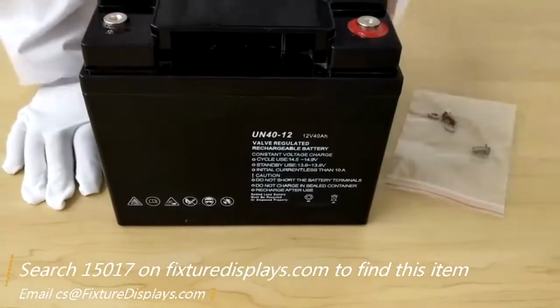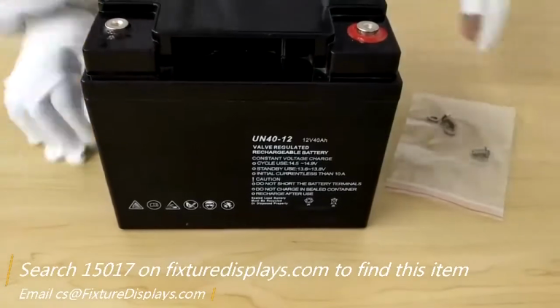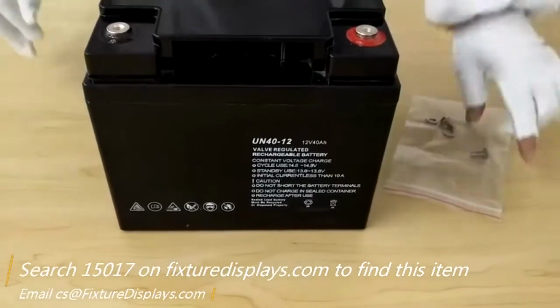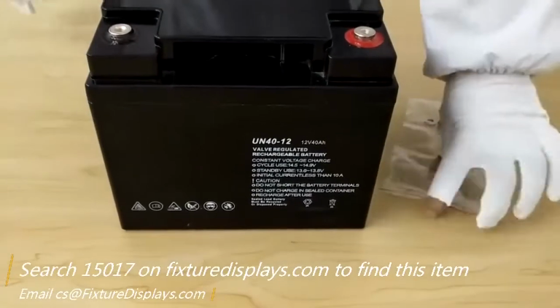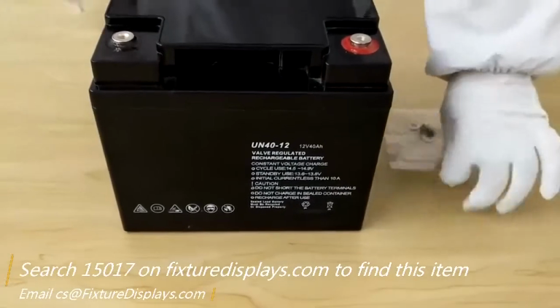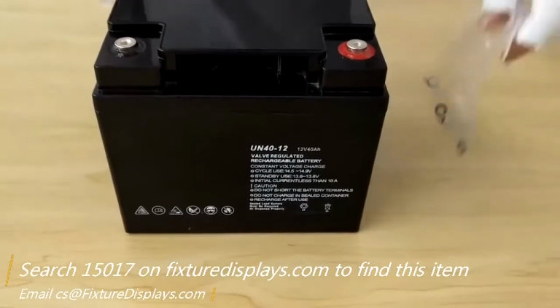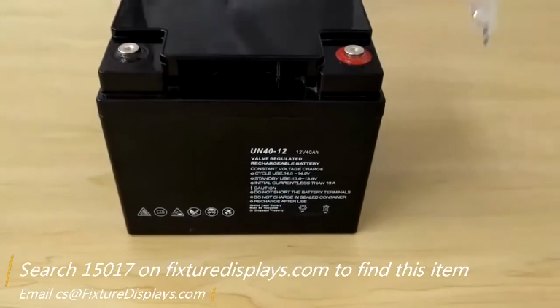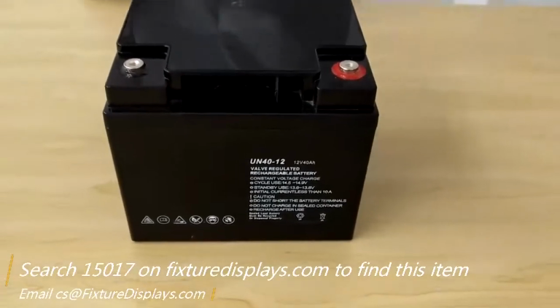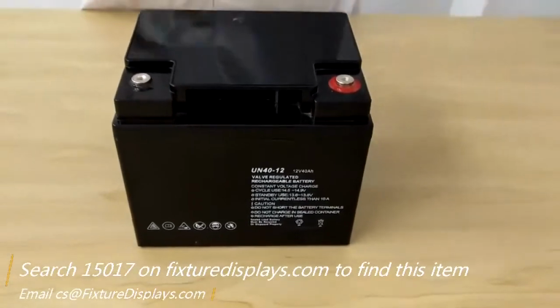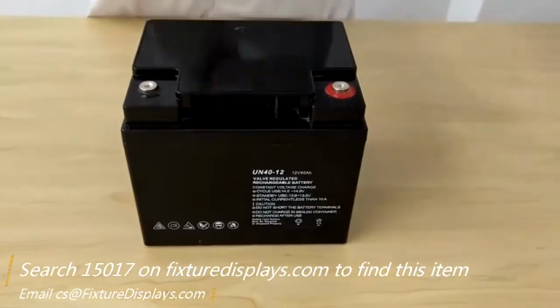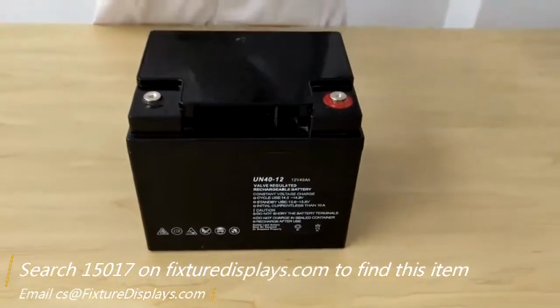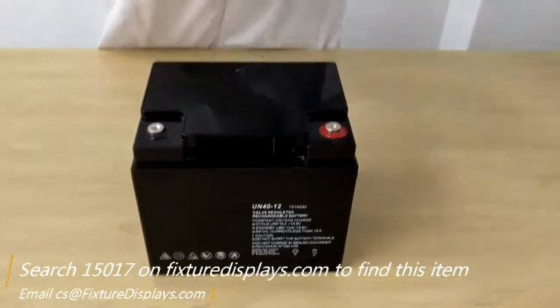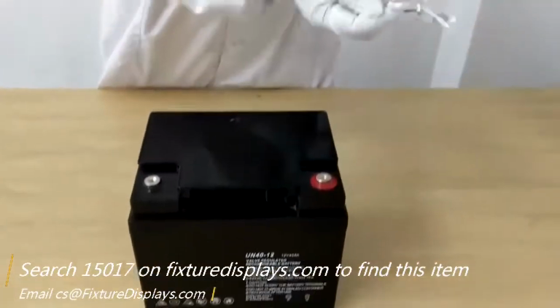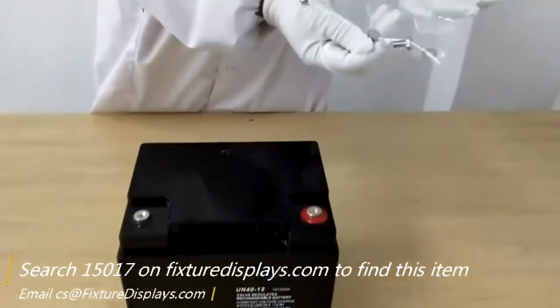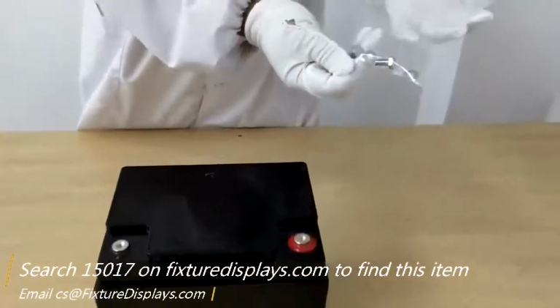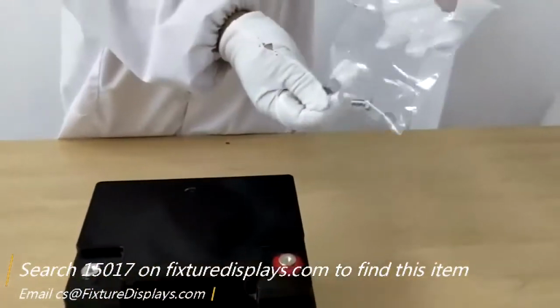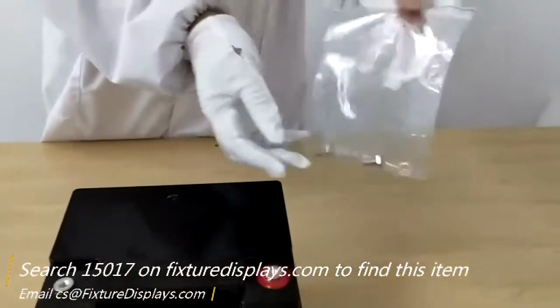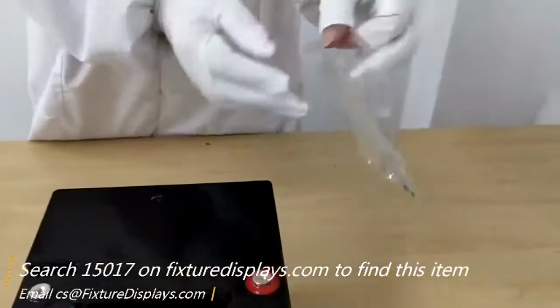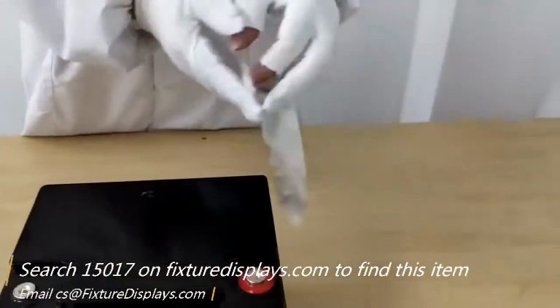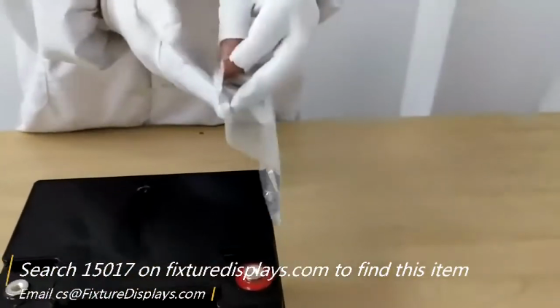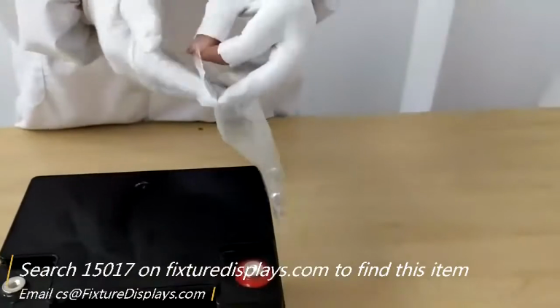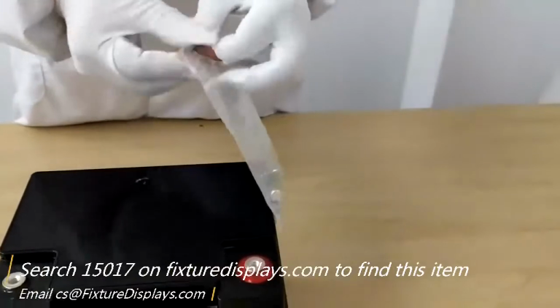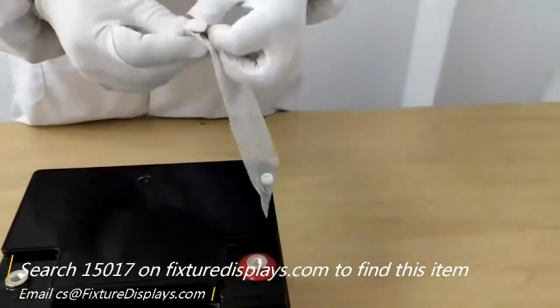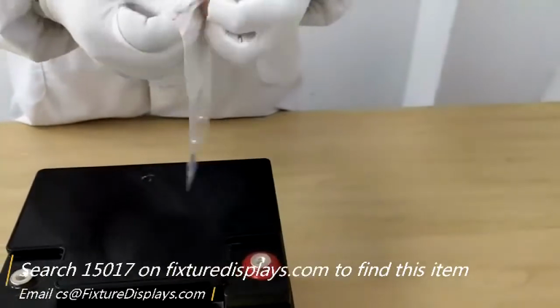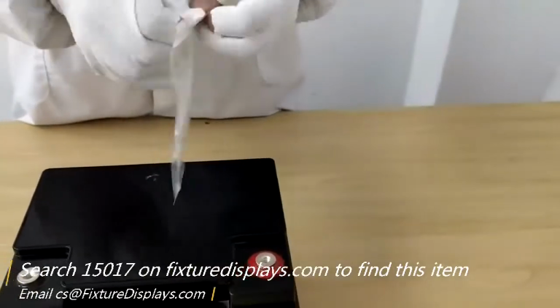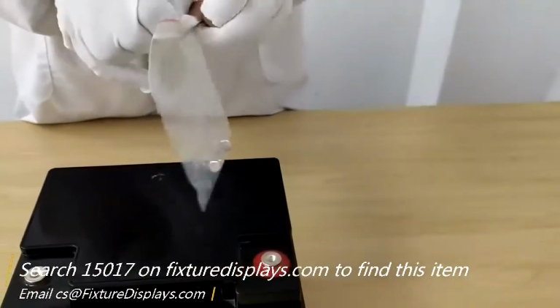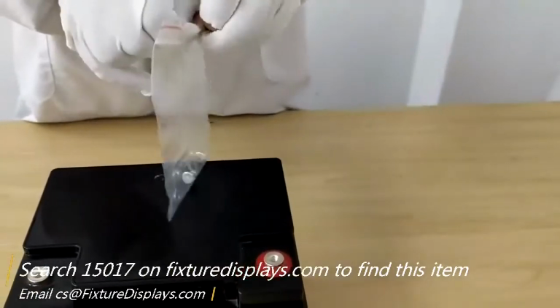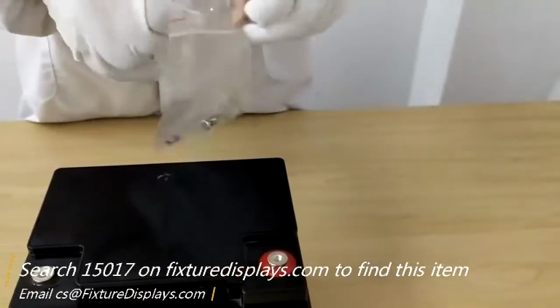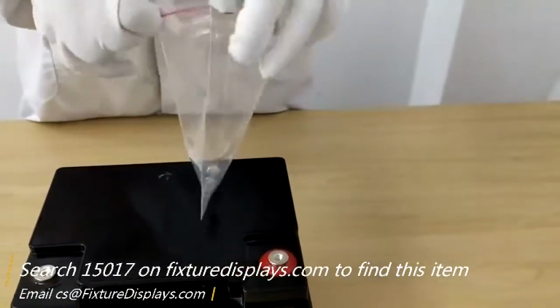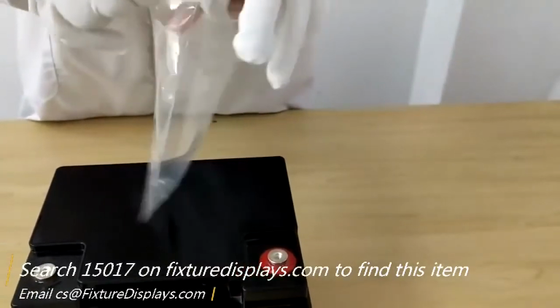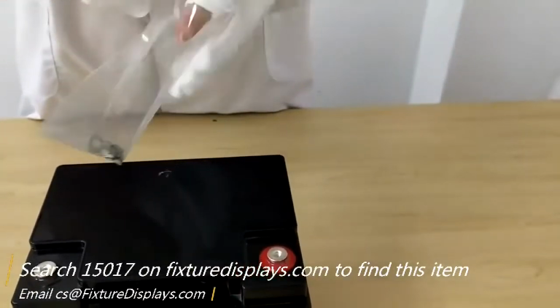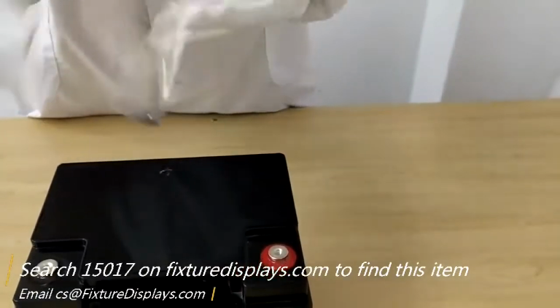I want to show you shortly how to install the screws so that you can fasten your wiring to it.